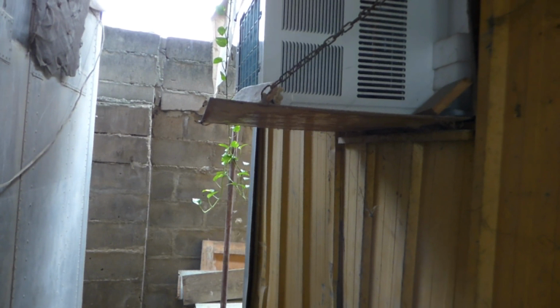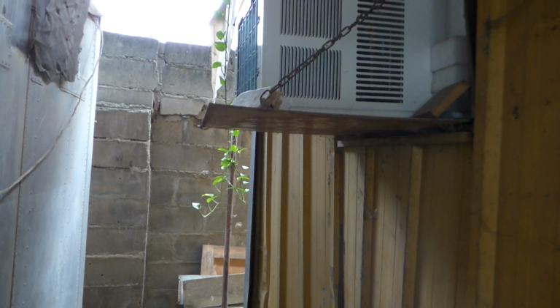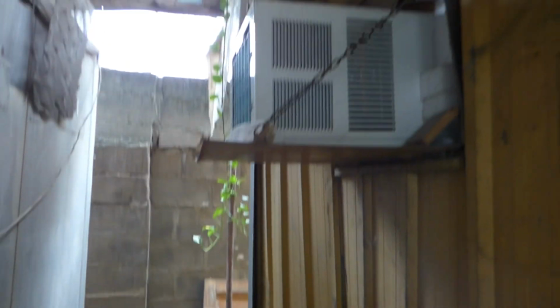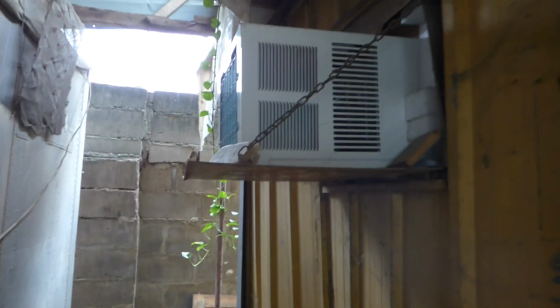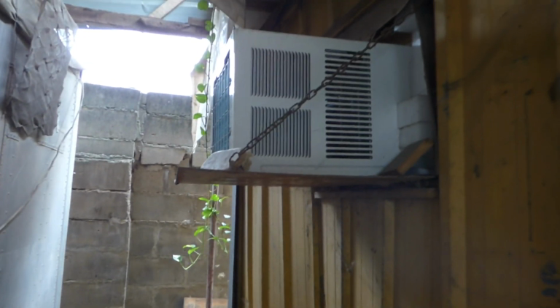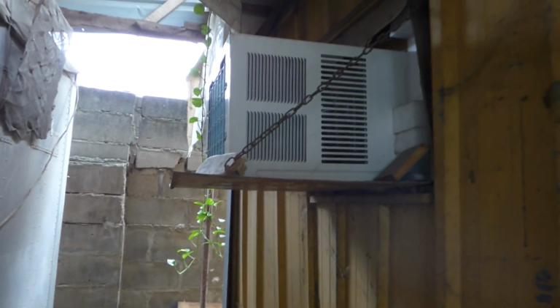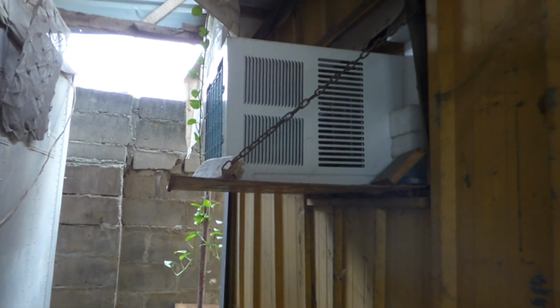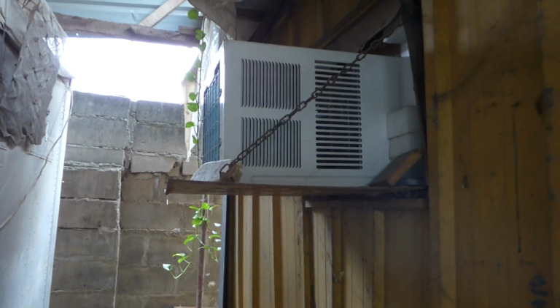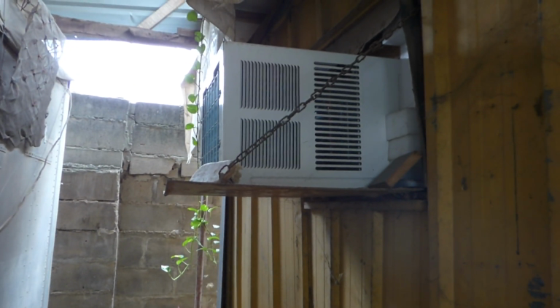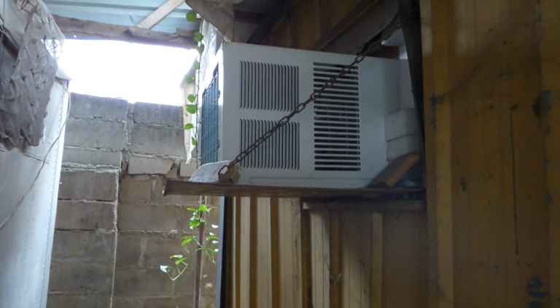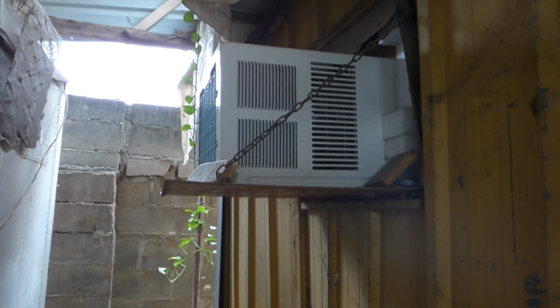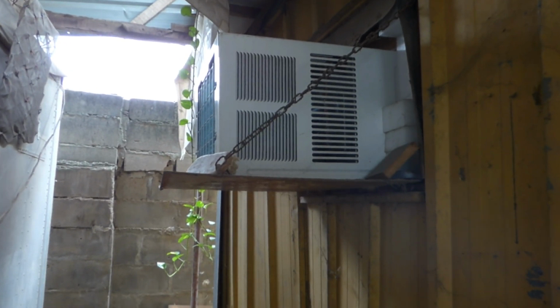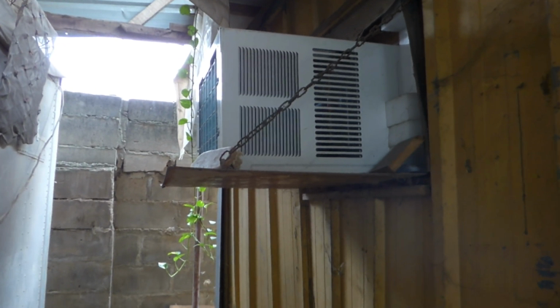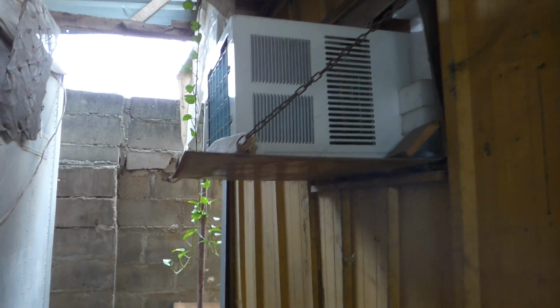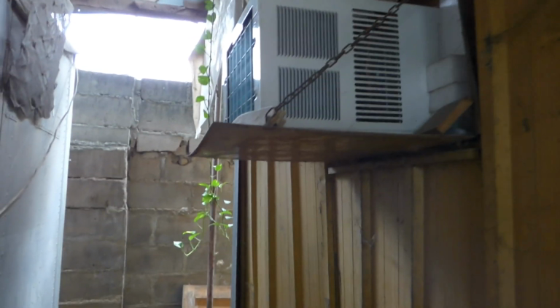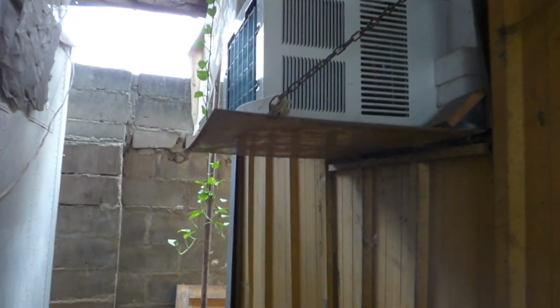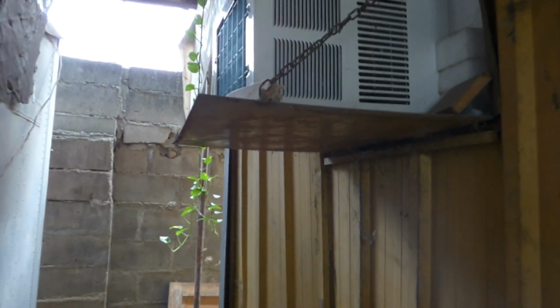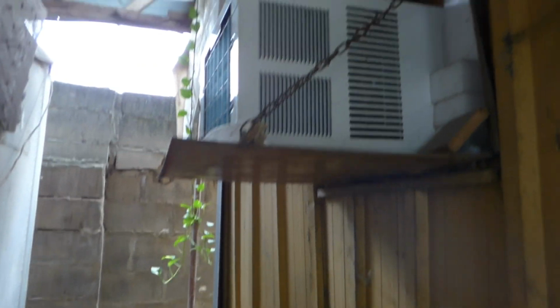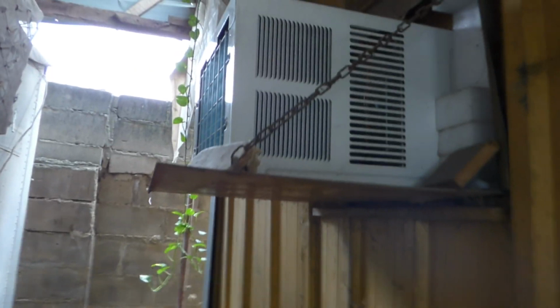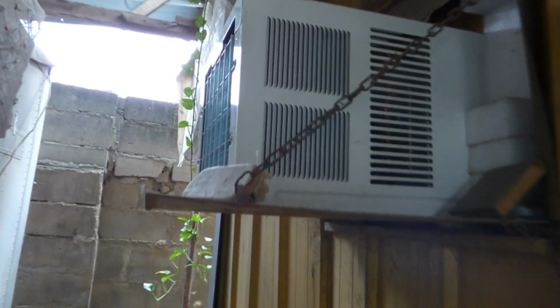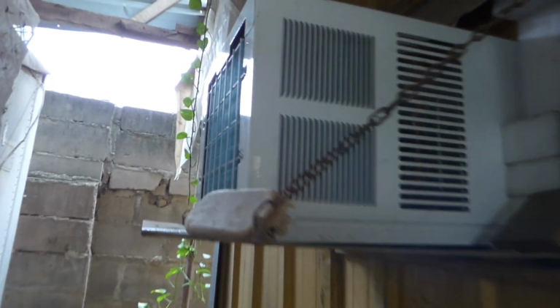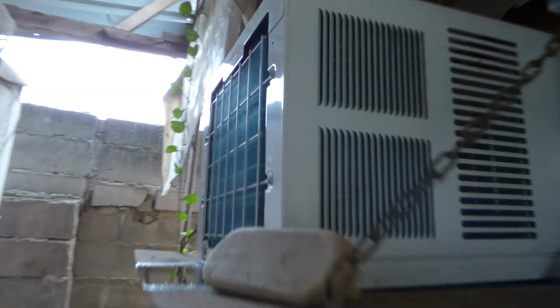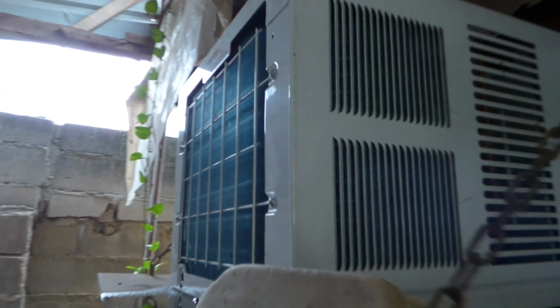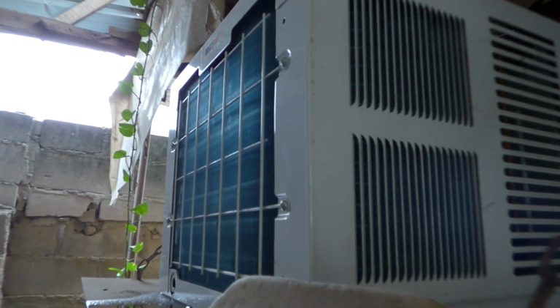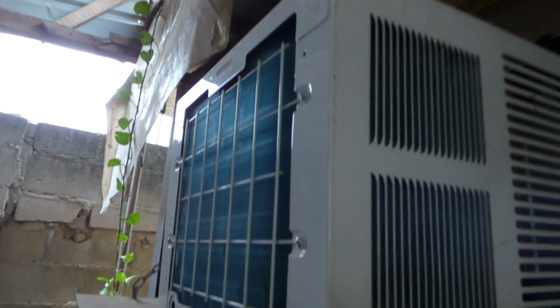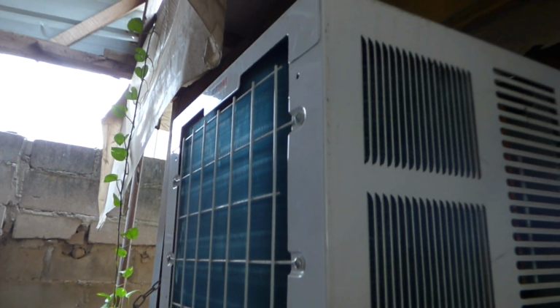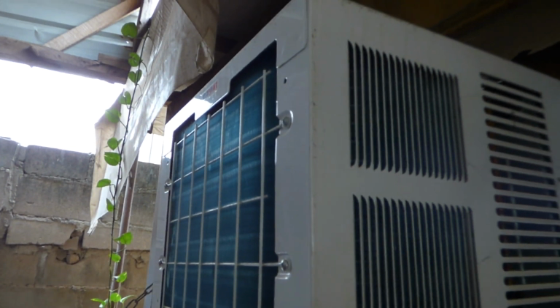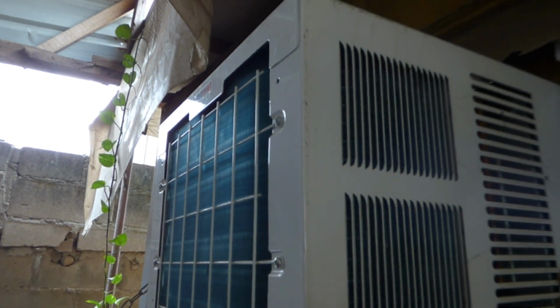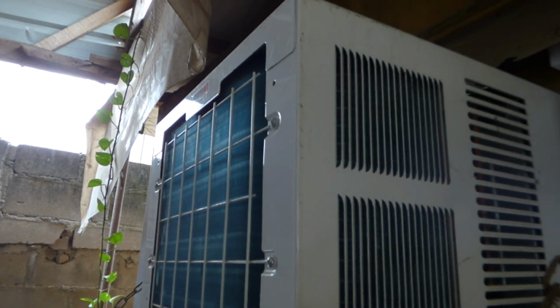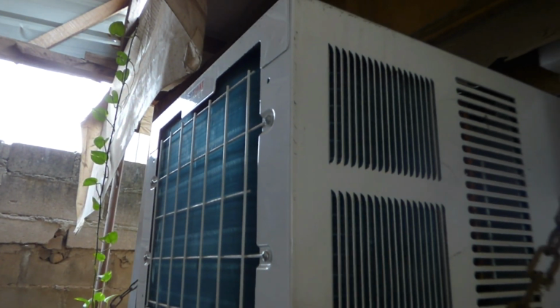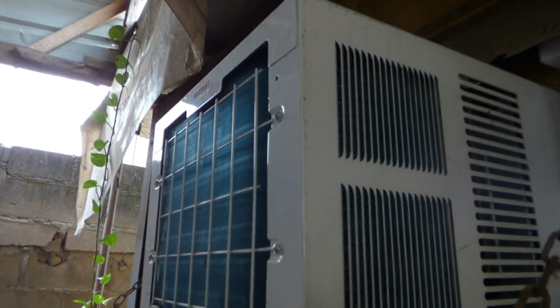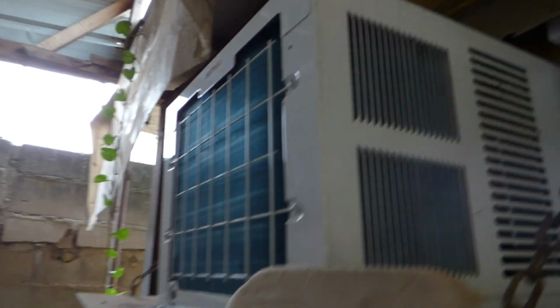This is my window unit for the office. You can hear it — it's pretty loud compared to the other one.